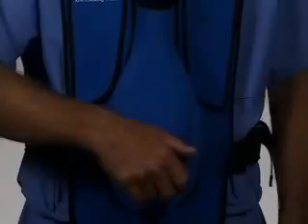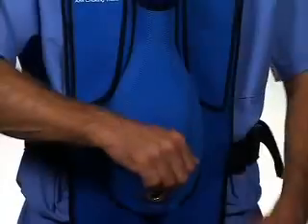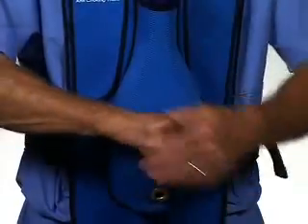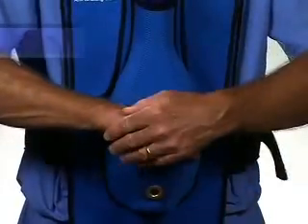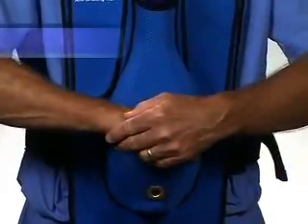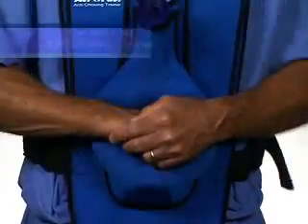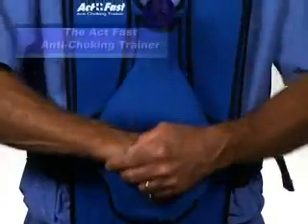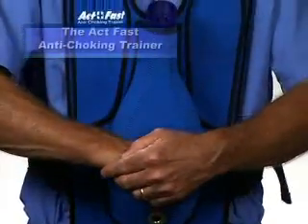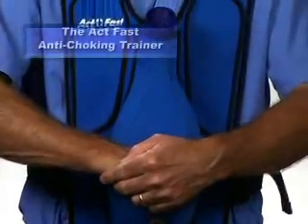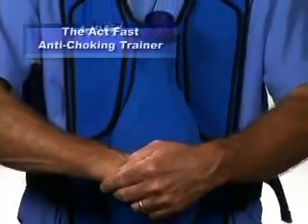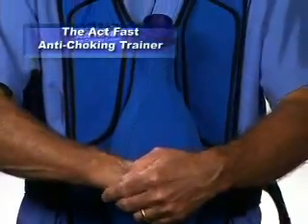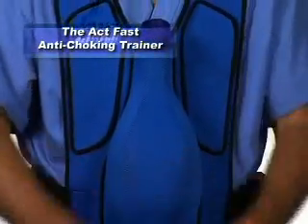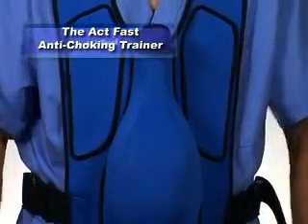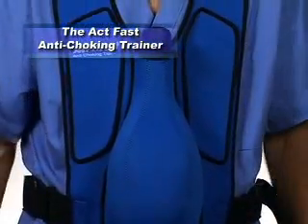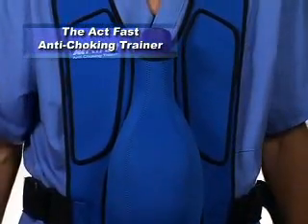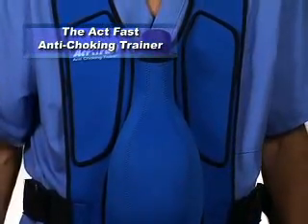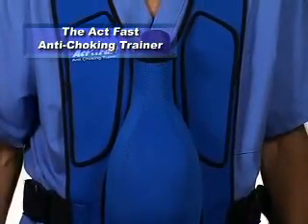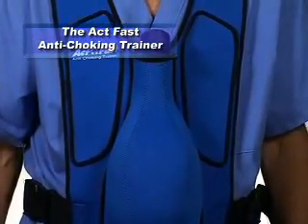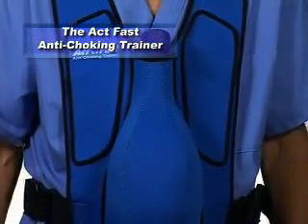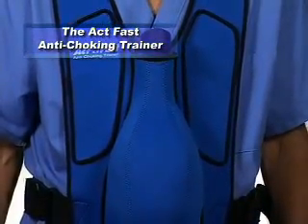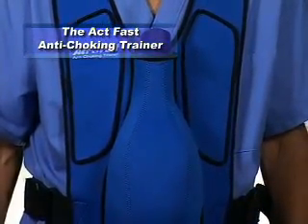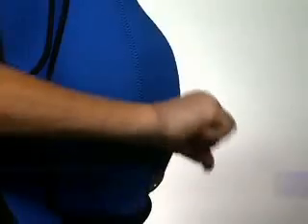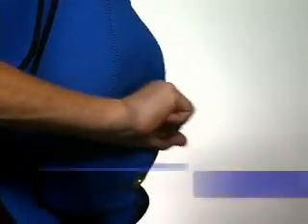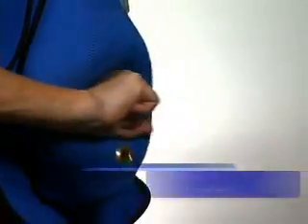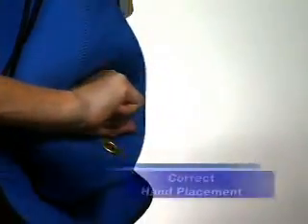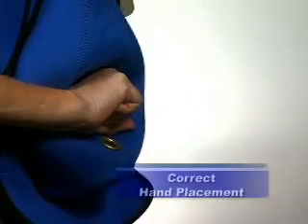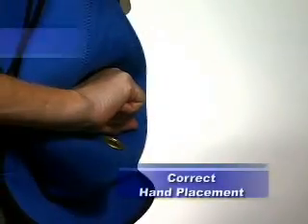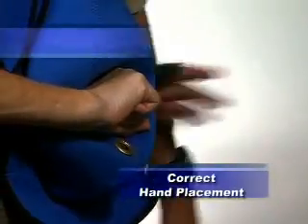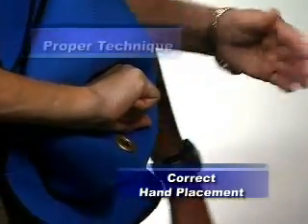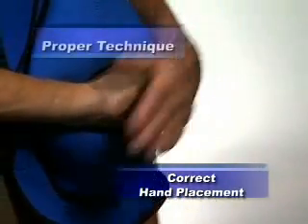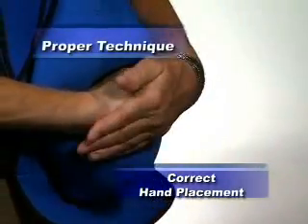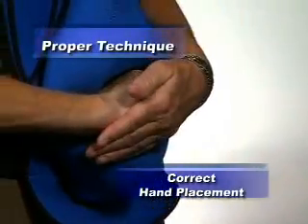The ACFAS Anti-Choking Trainer teaches two important things for the abdominal thrust maneuver: correct hand placement and proper technique.